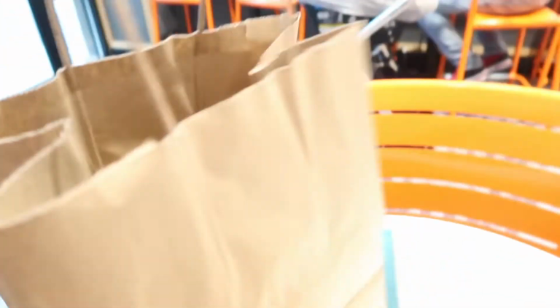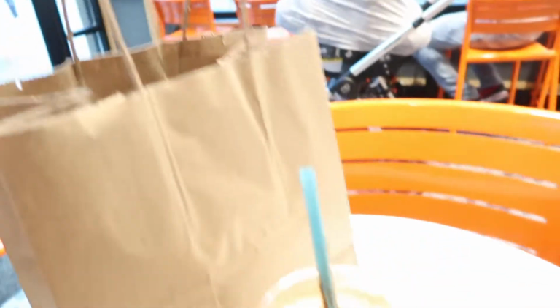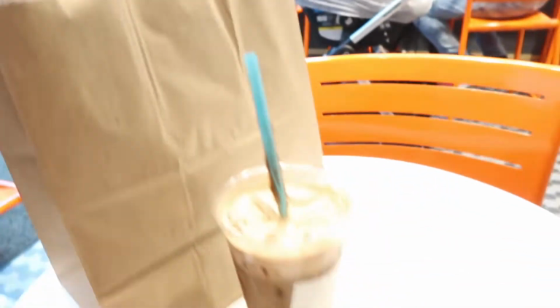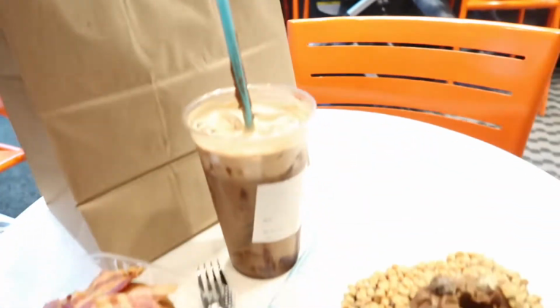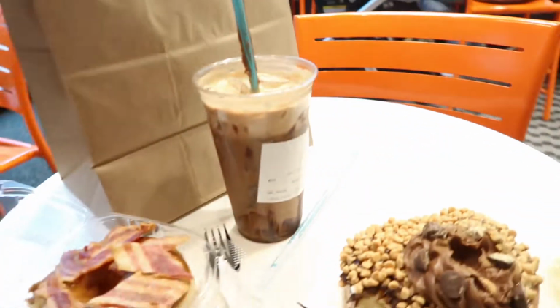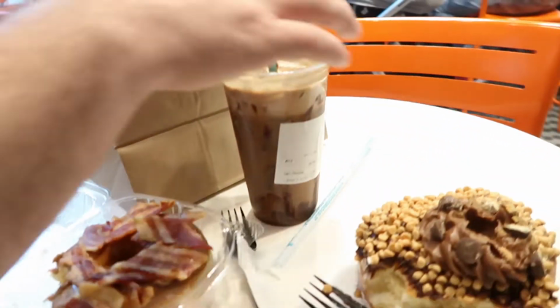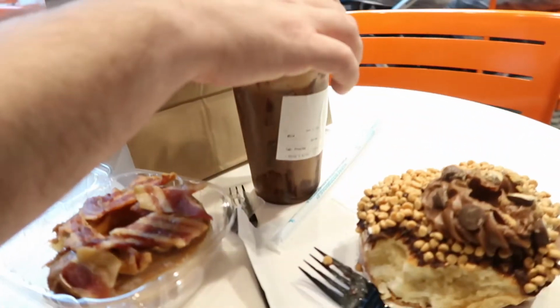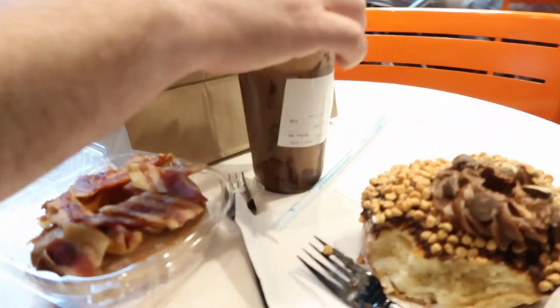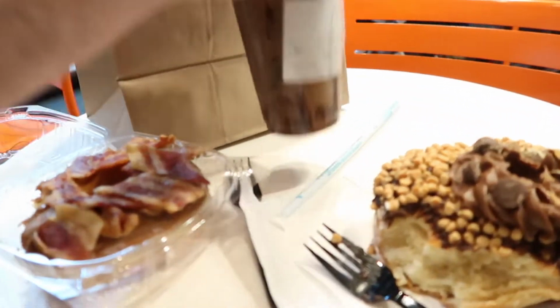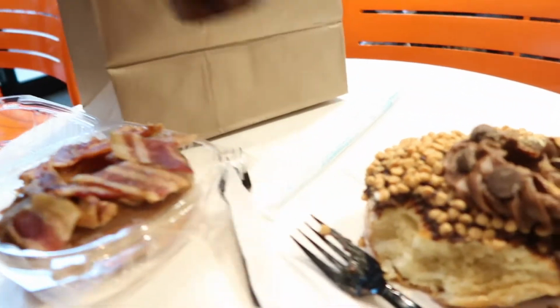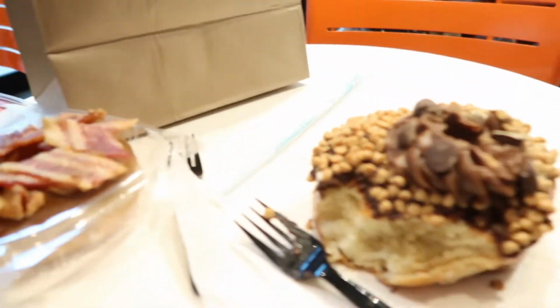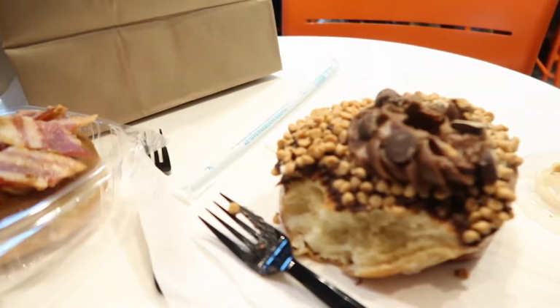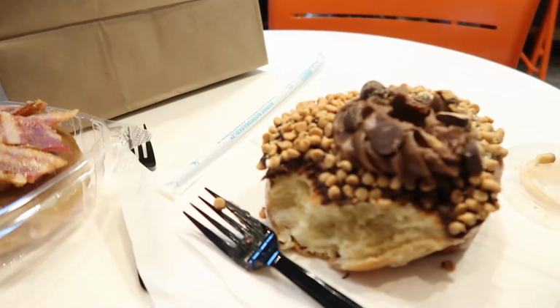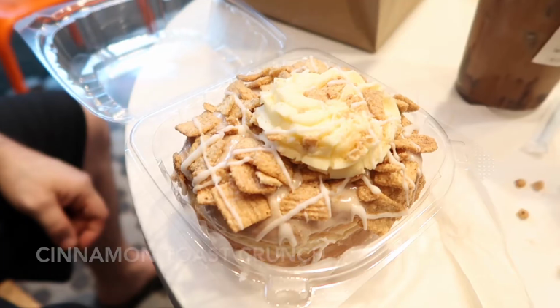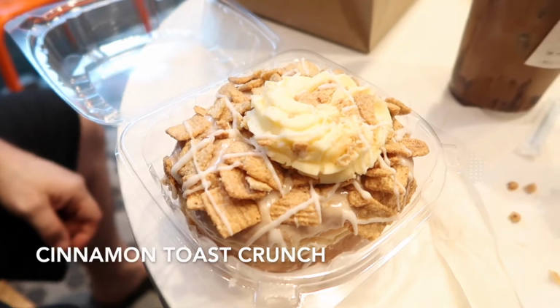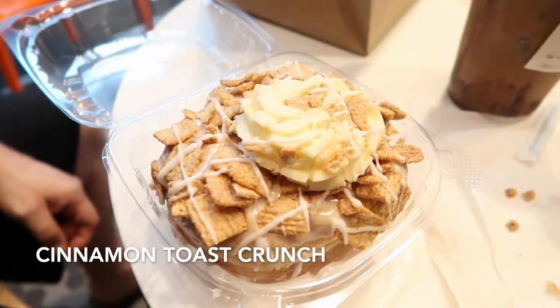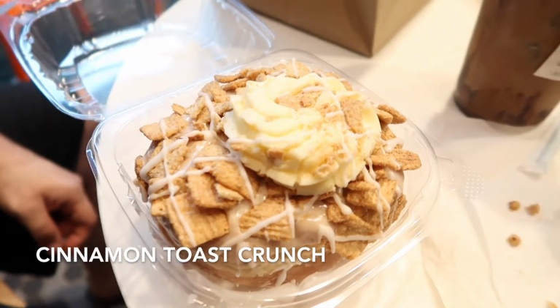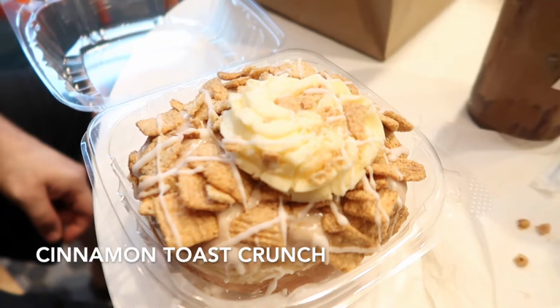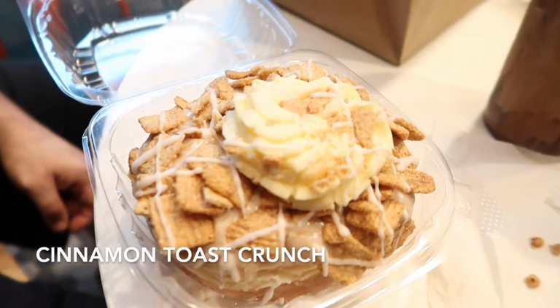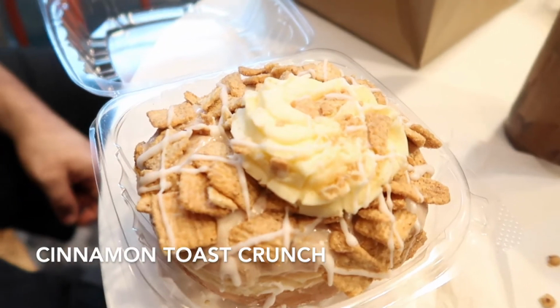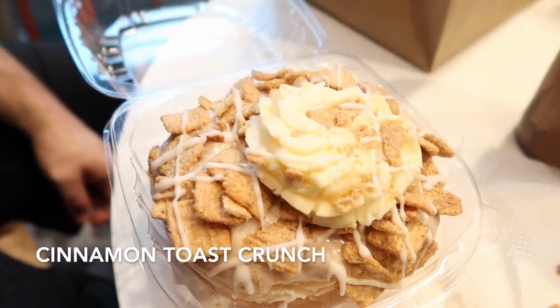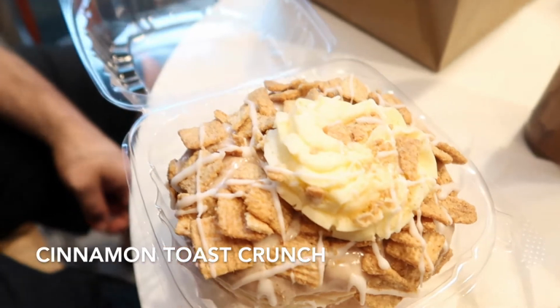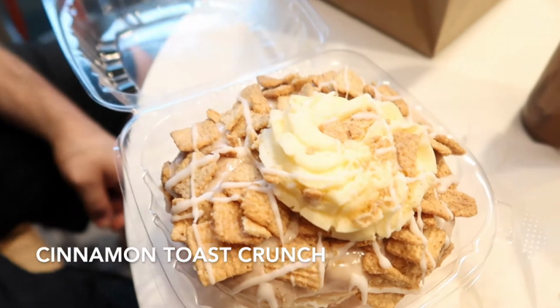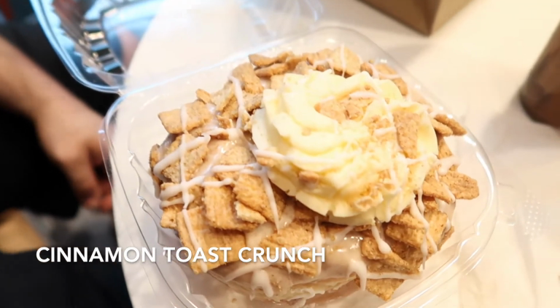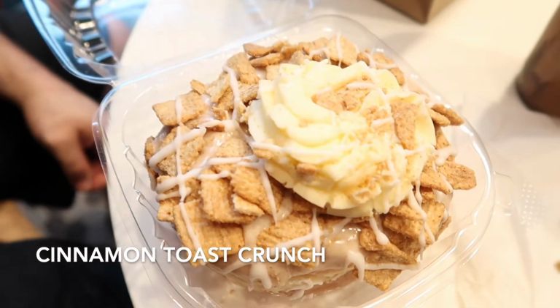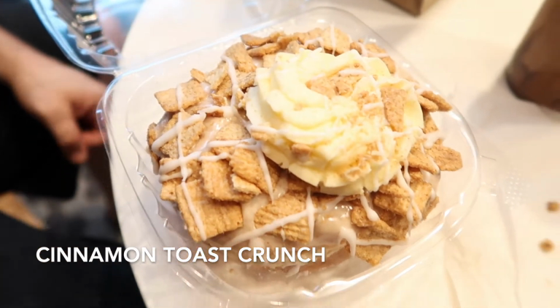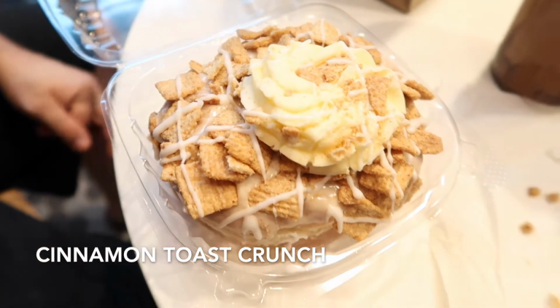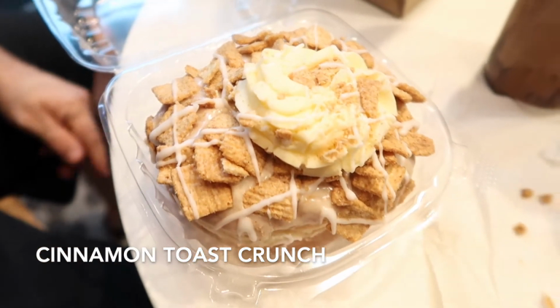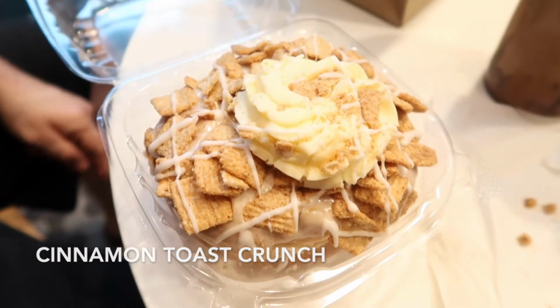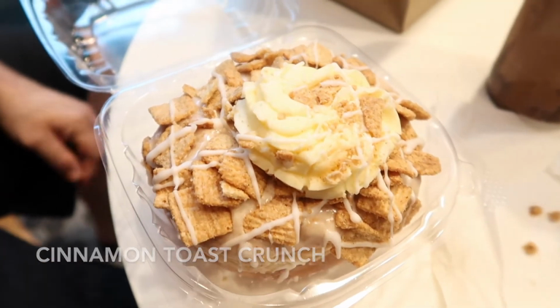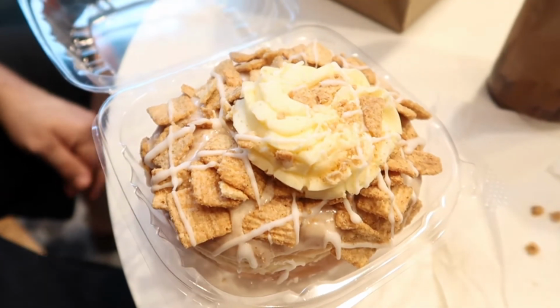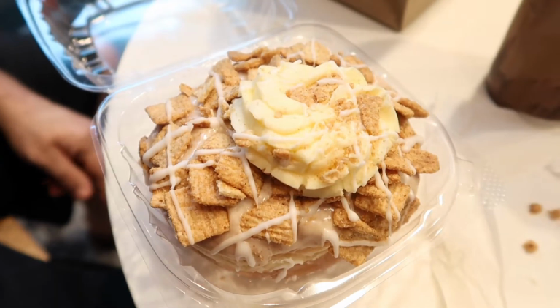So we got just a few so we could try a little bit of everything. Here's a better look at the cinnamon toast crunch one. This one actually looks really good.